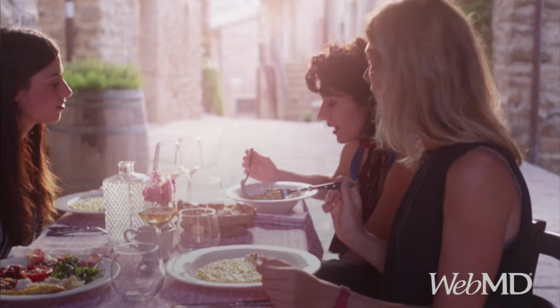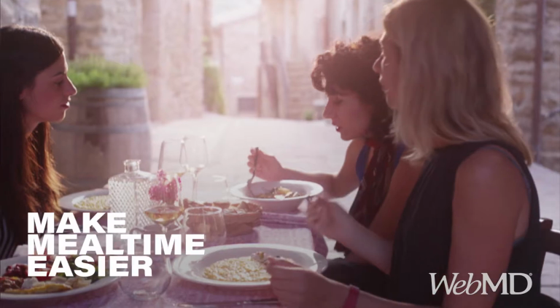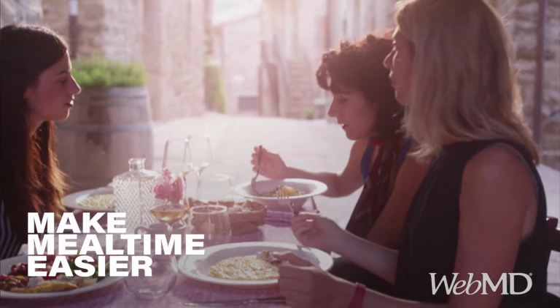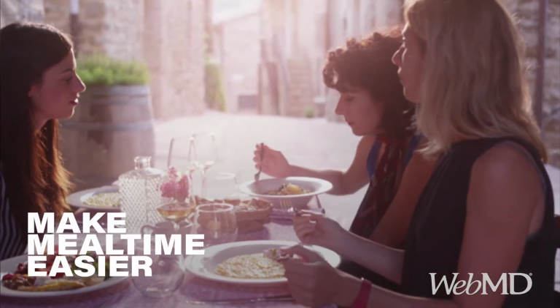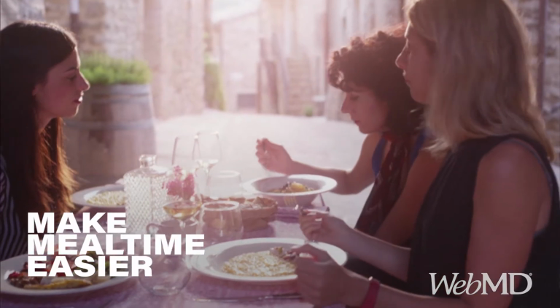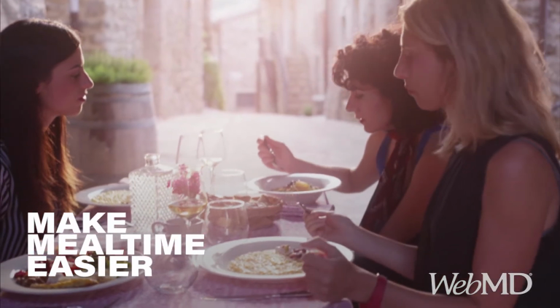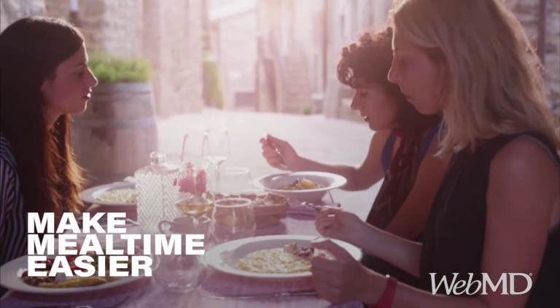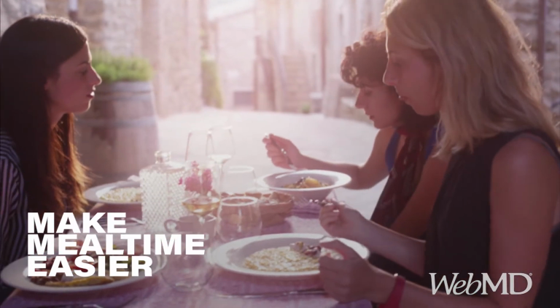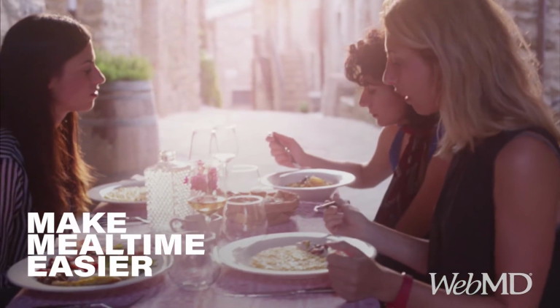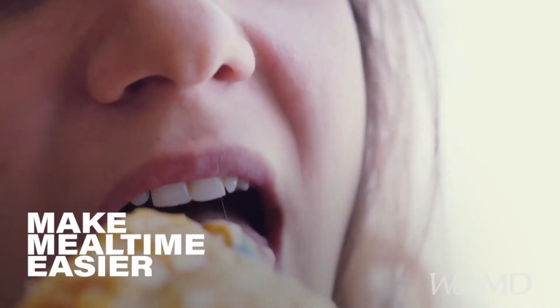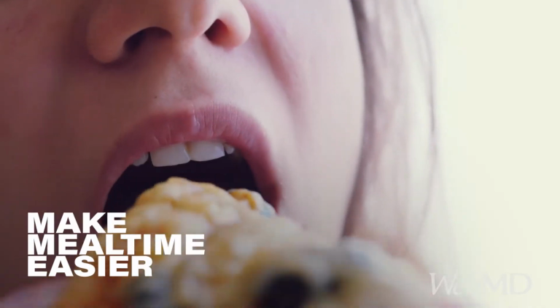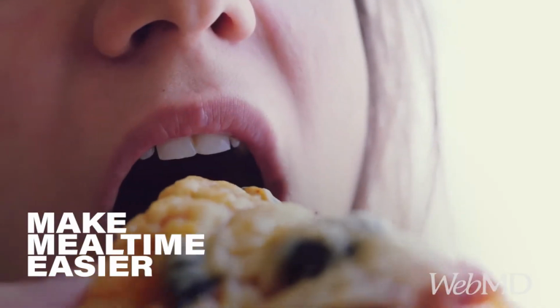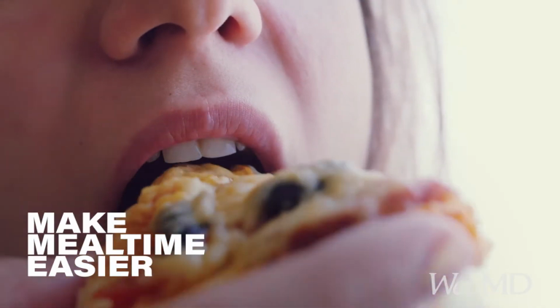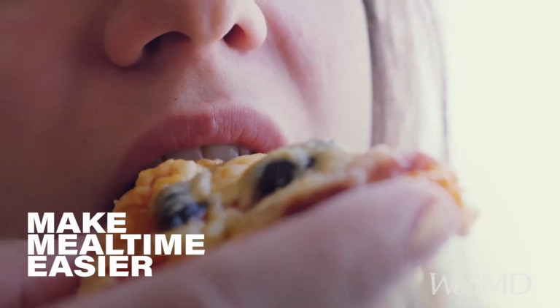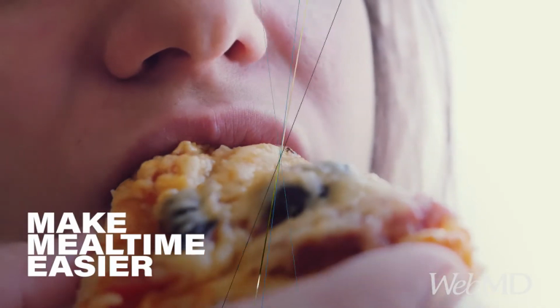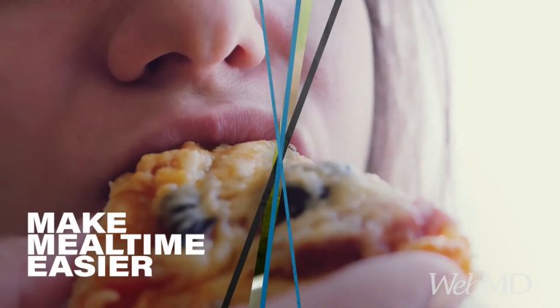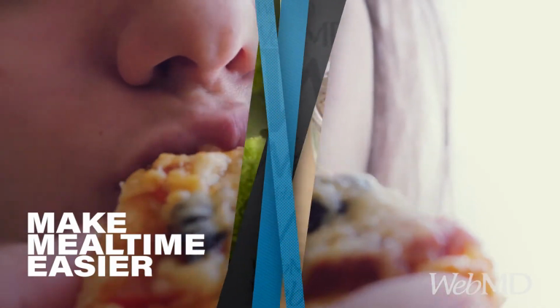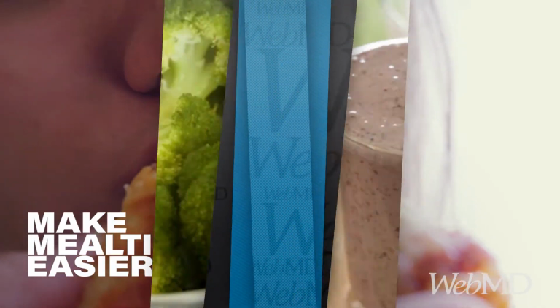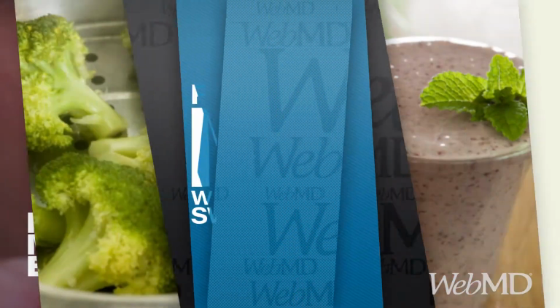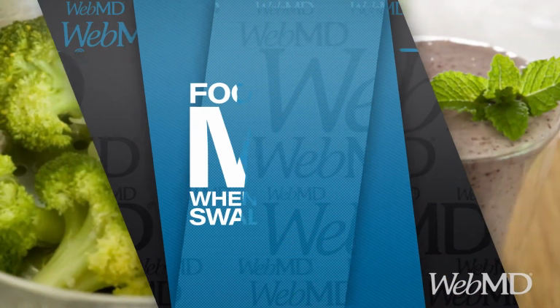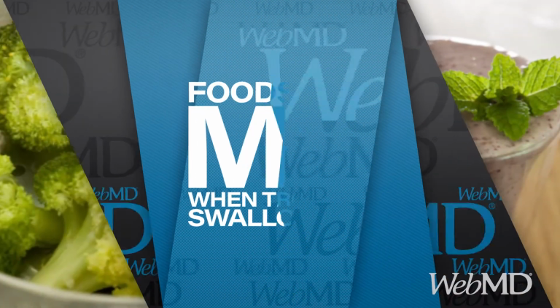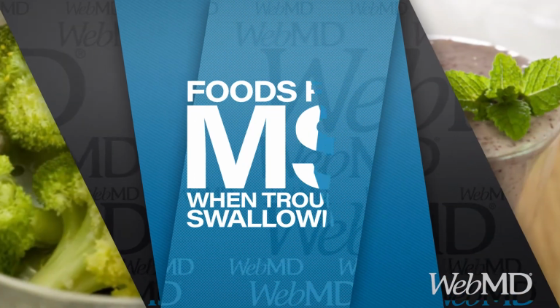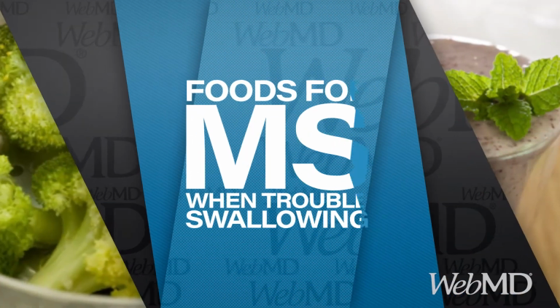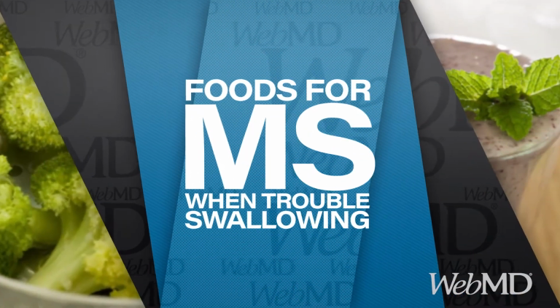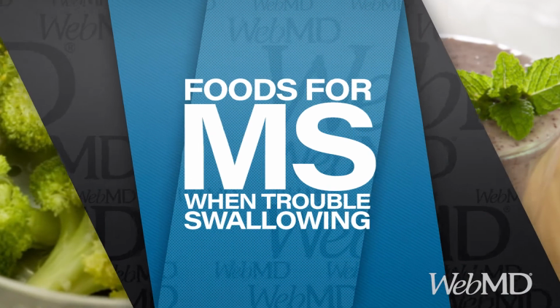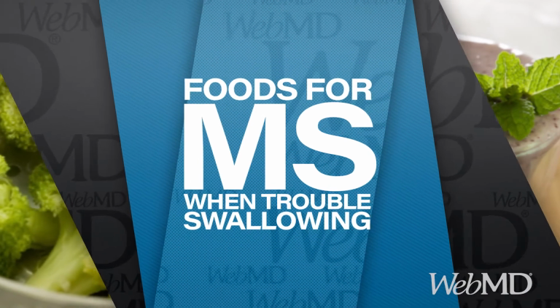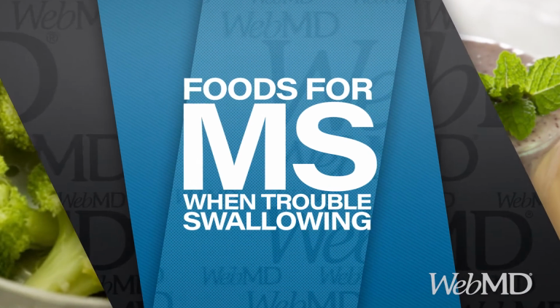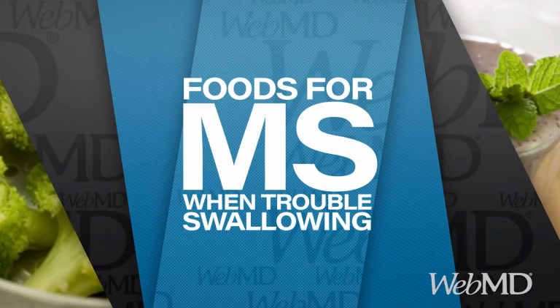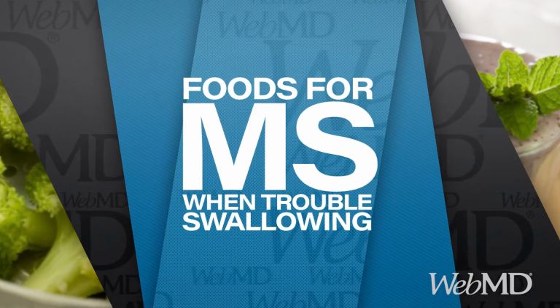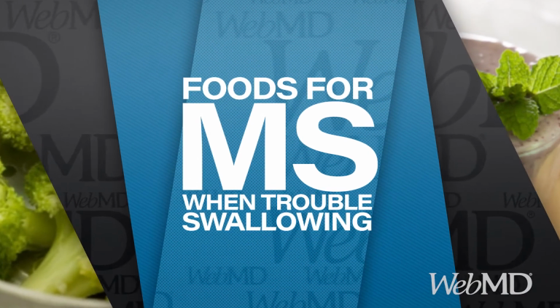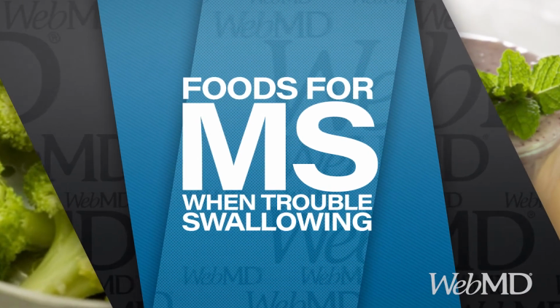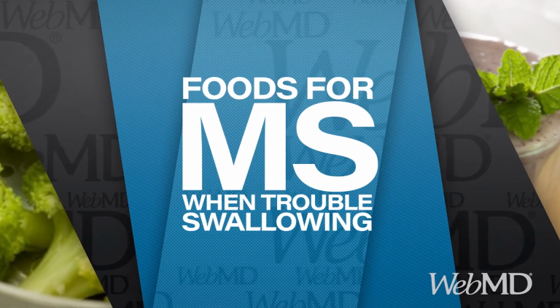If multiple sclerosis makes swallowing harder than it used to be, try these simple tips to help meals go down more easily.